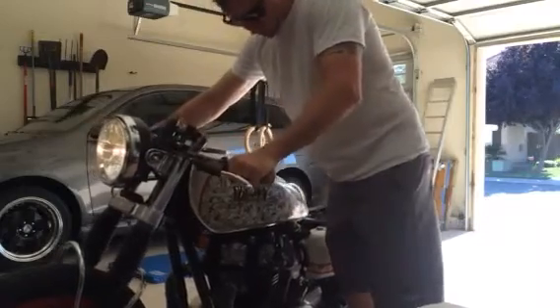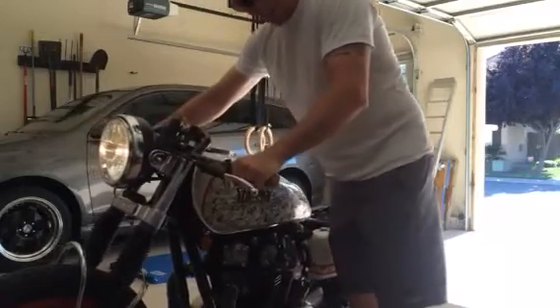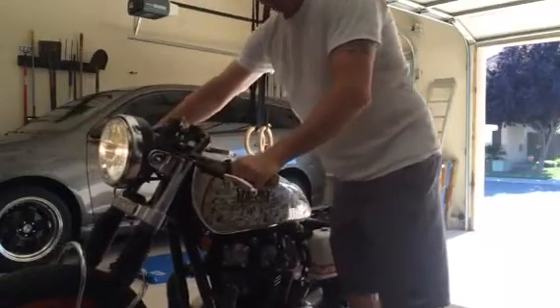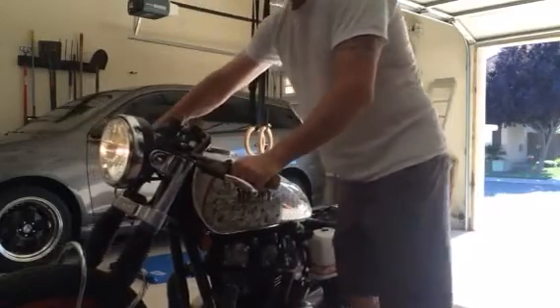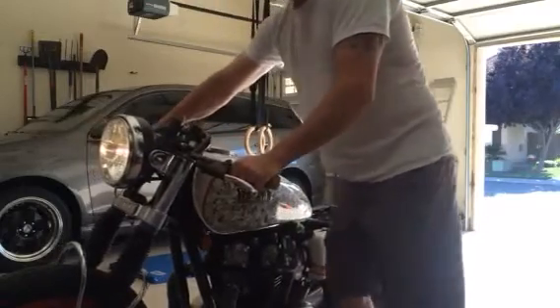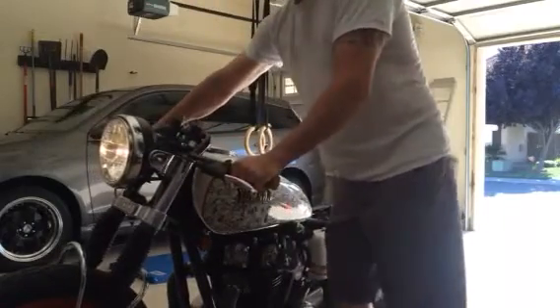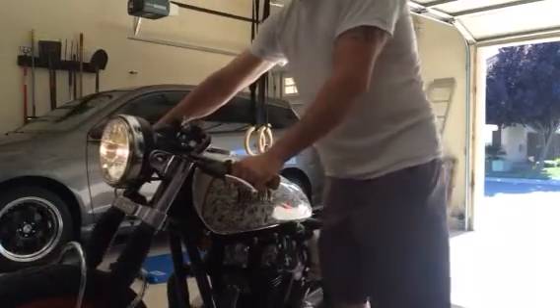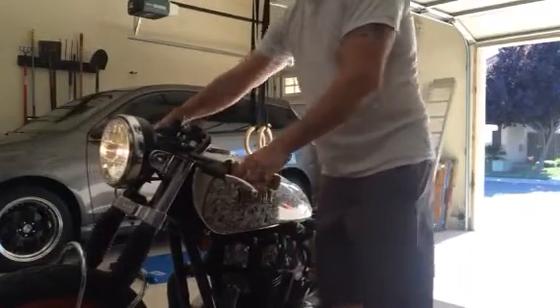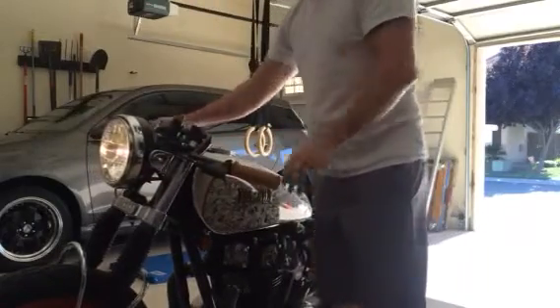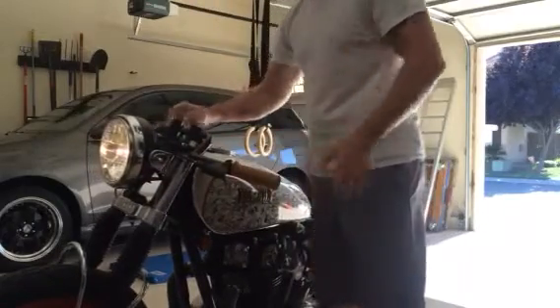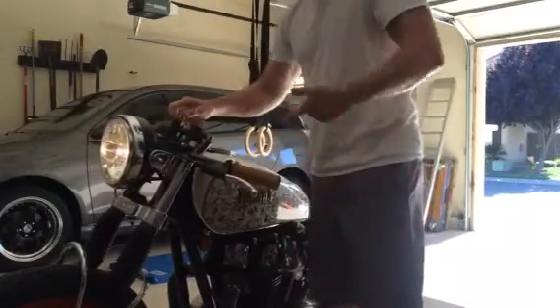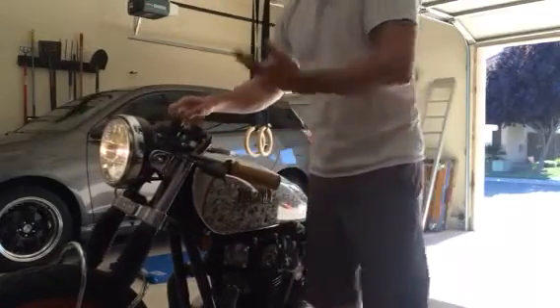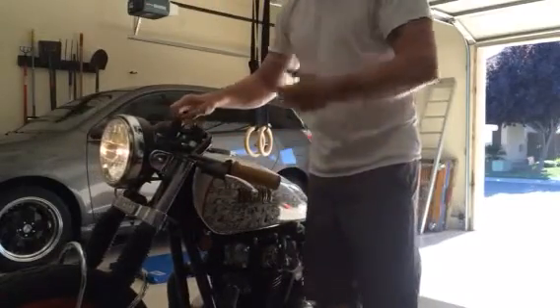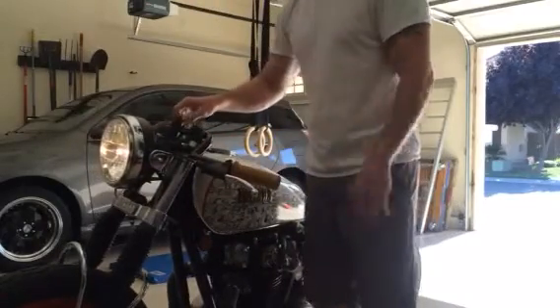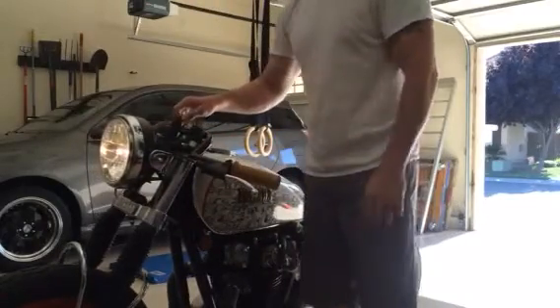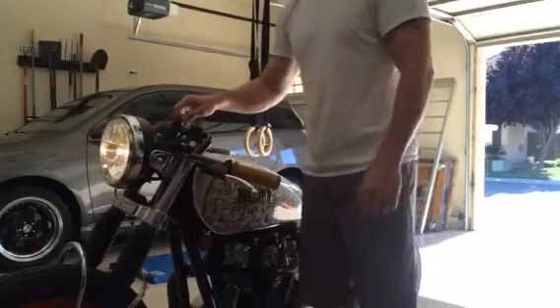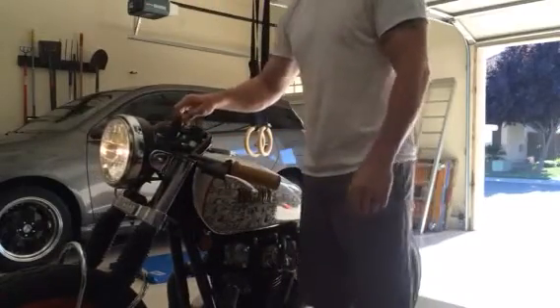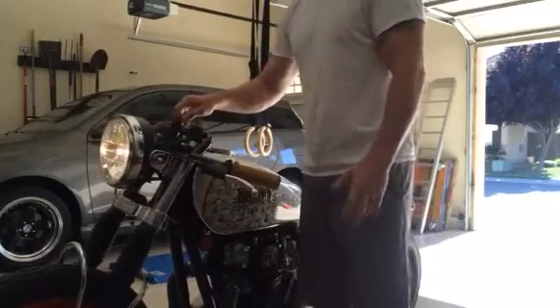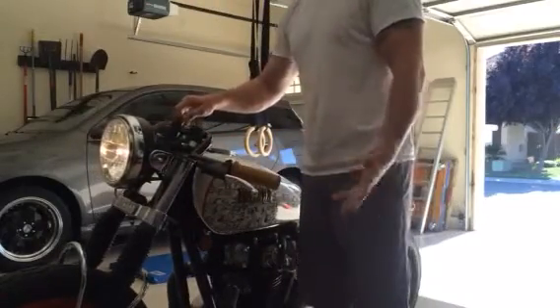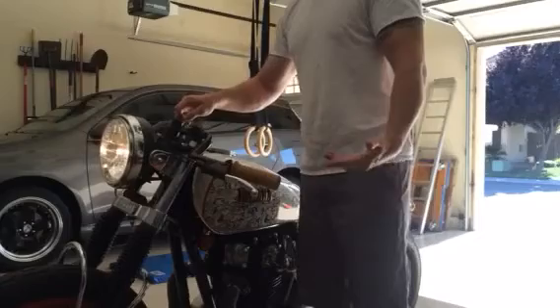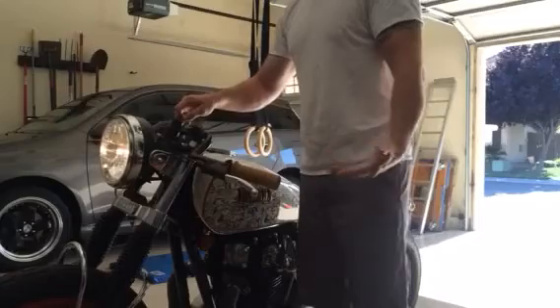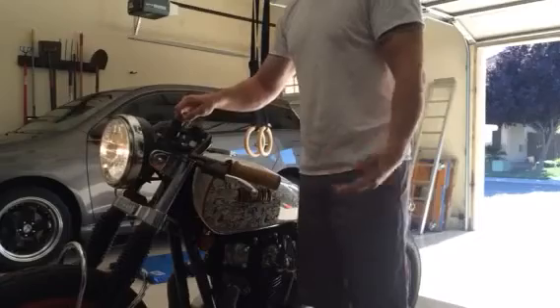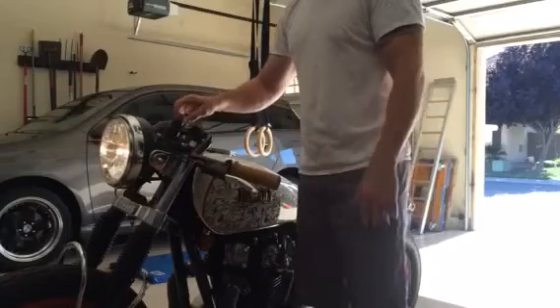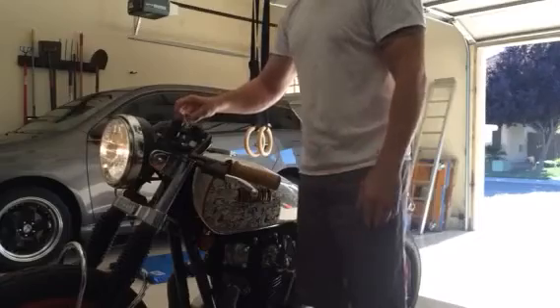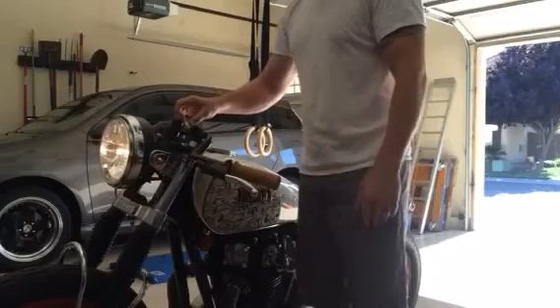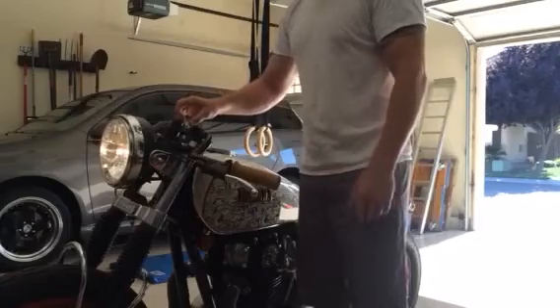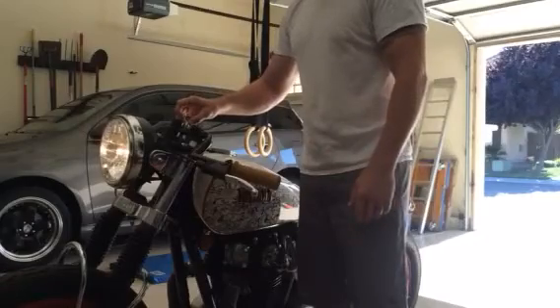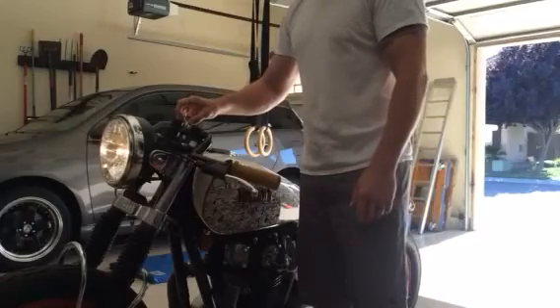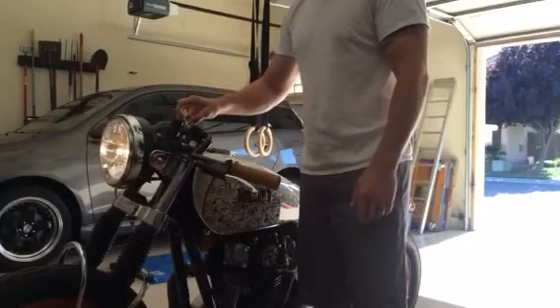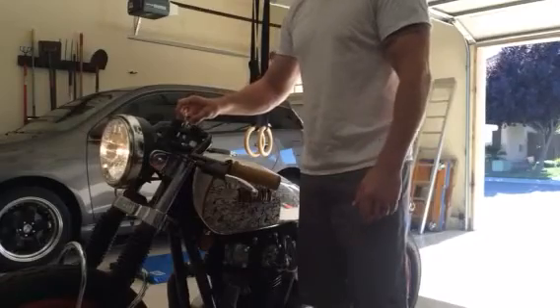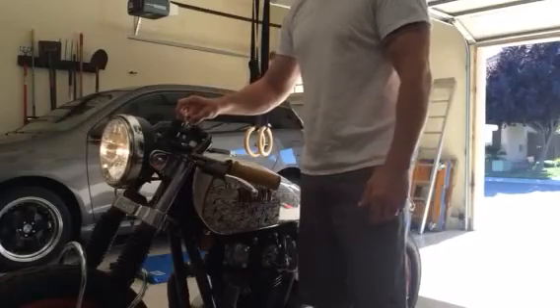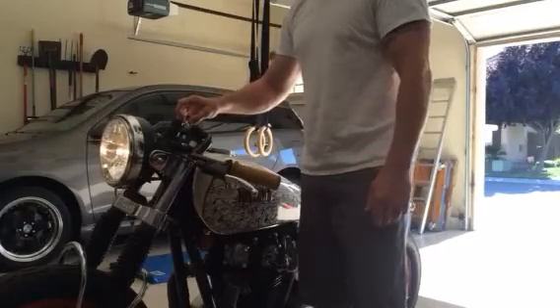So it will start — it will start in a second — but obviously I'm trying to figure out that noise. Any suggestions?